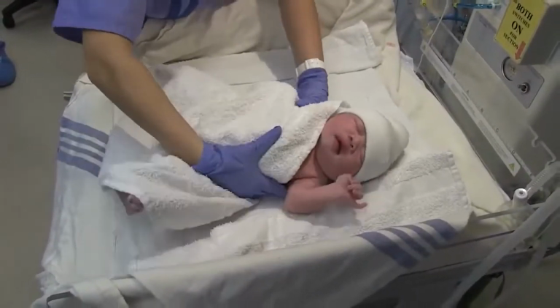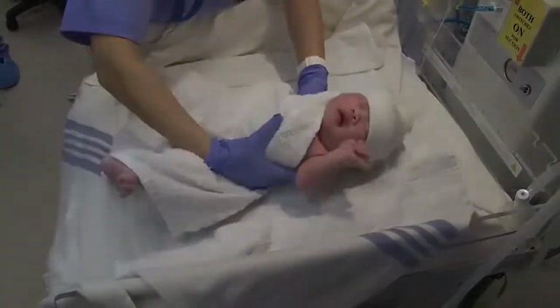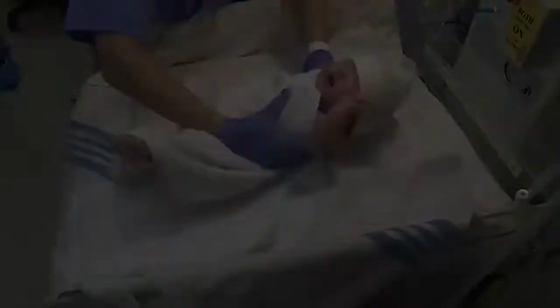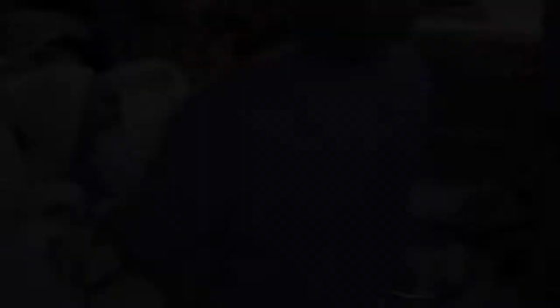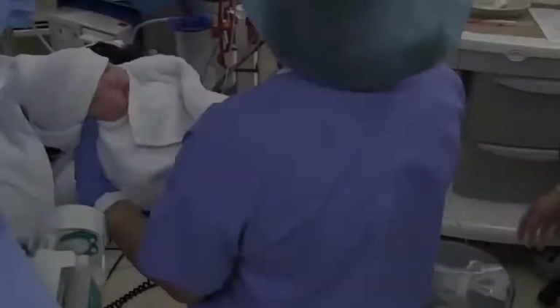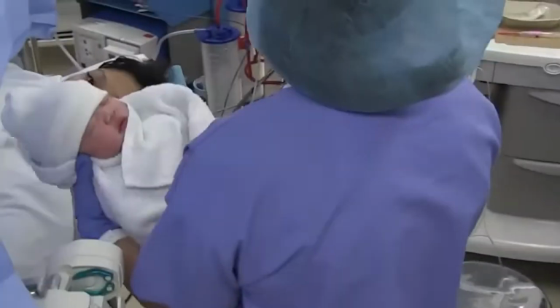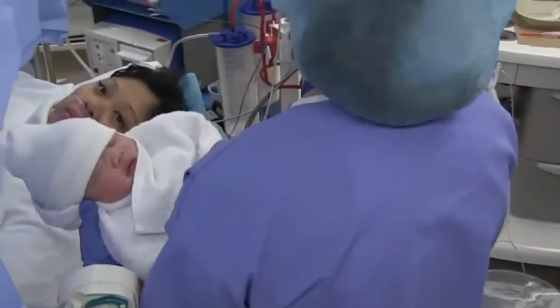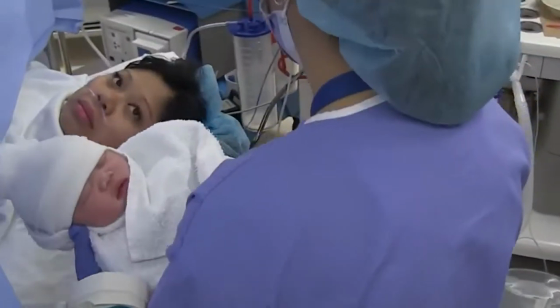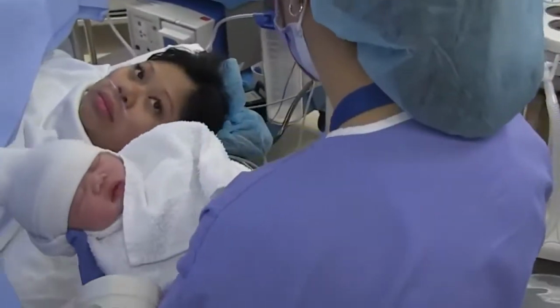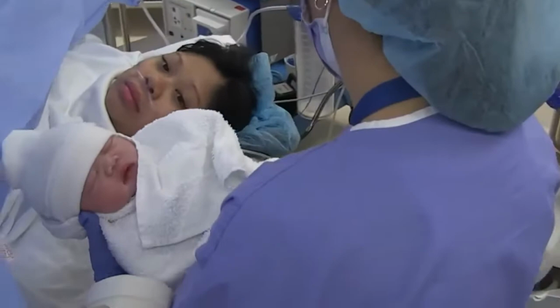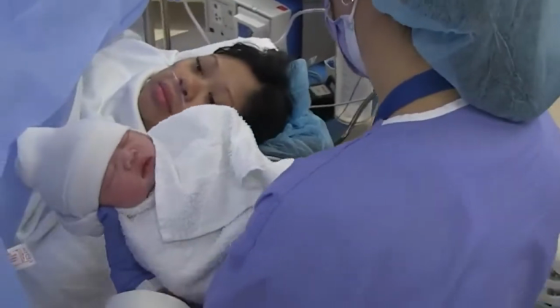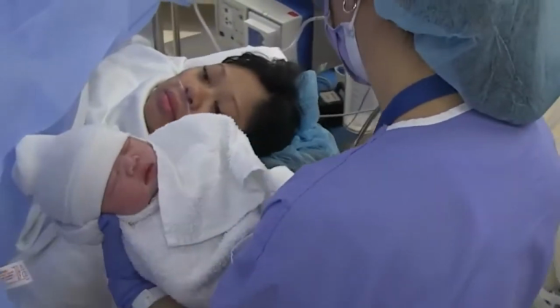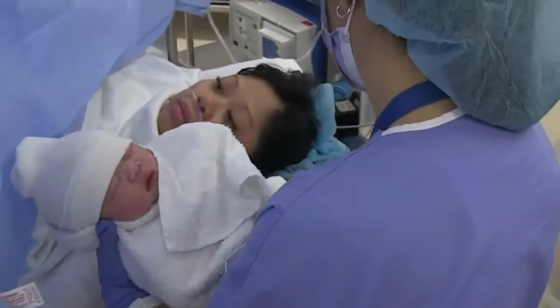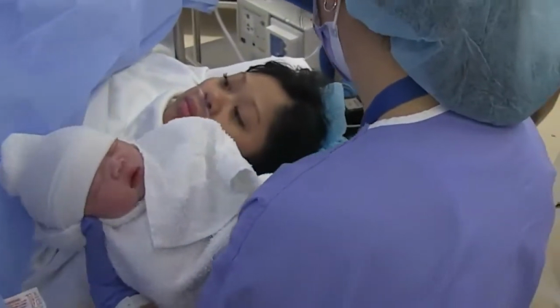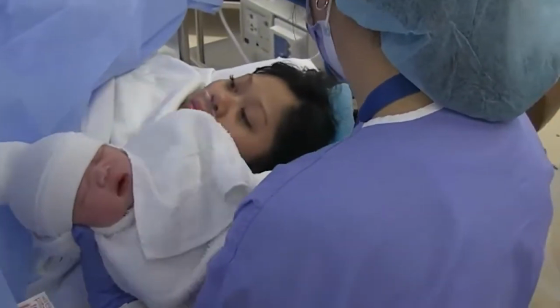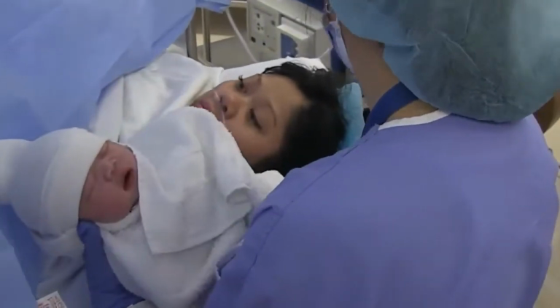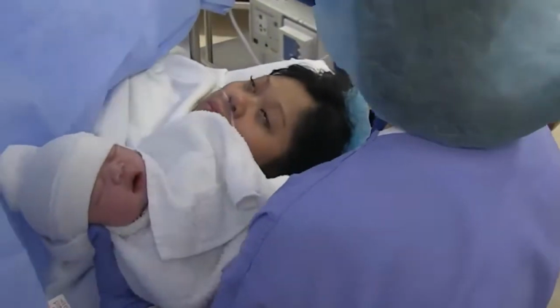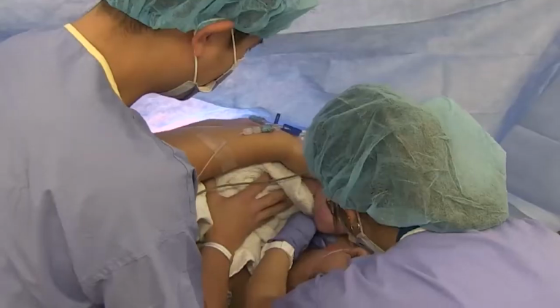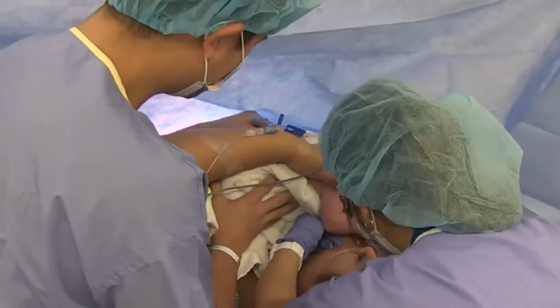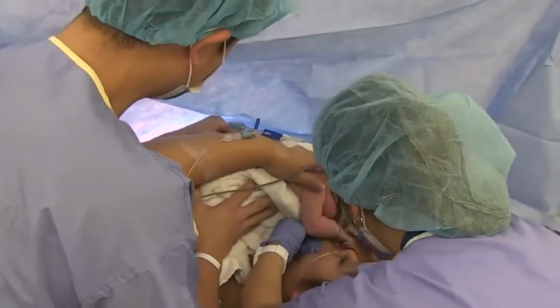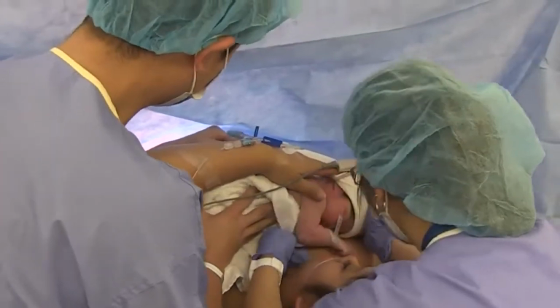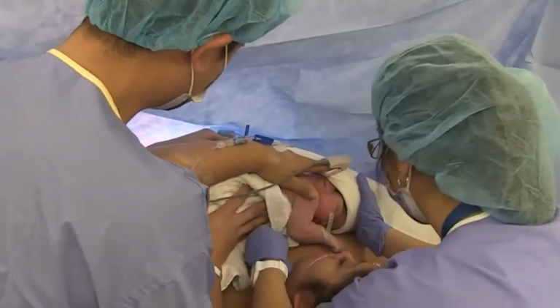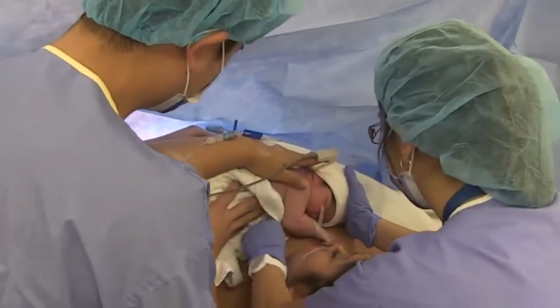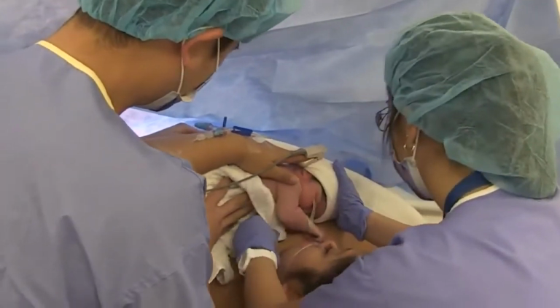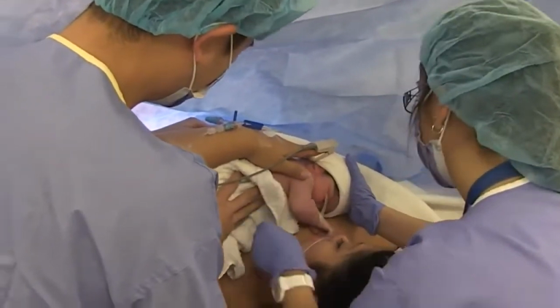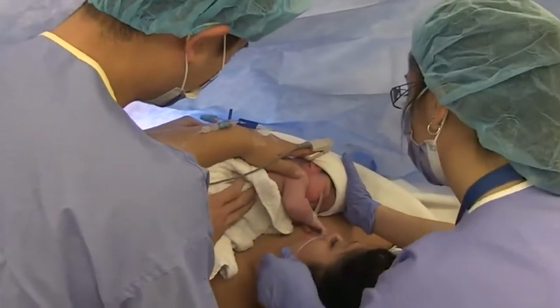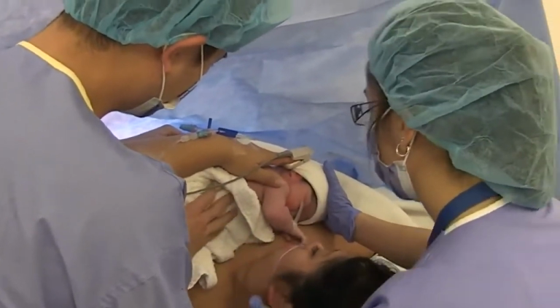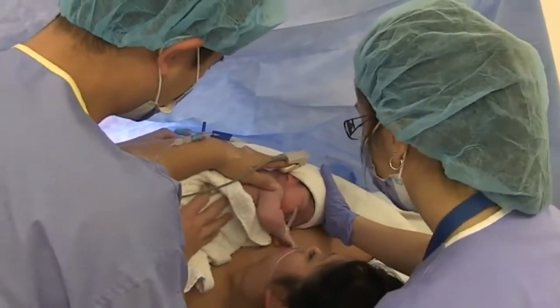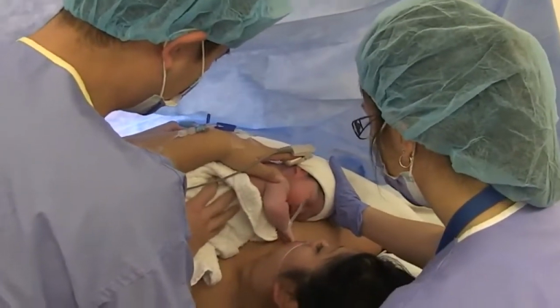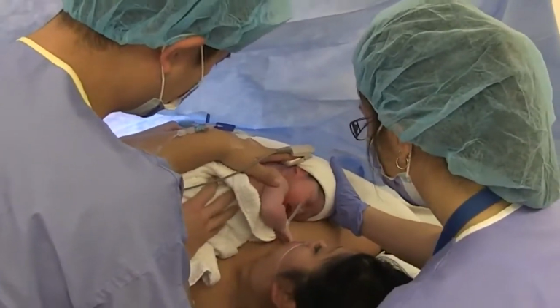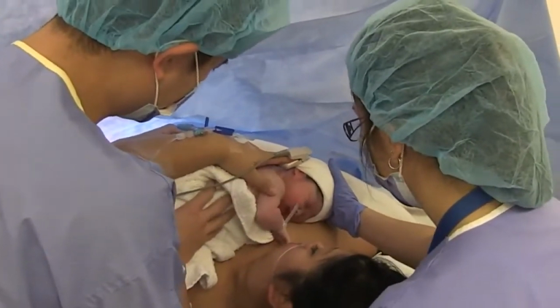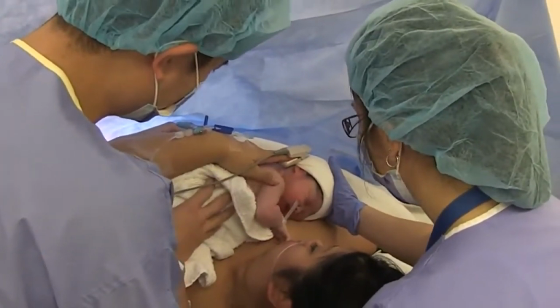Every effort will be made to keep your baby with you during the operation. If able, we will place the baby skin-to-skin with you in the operating room.